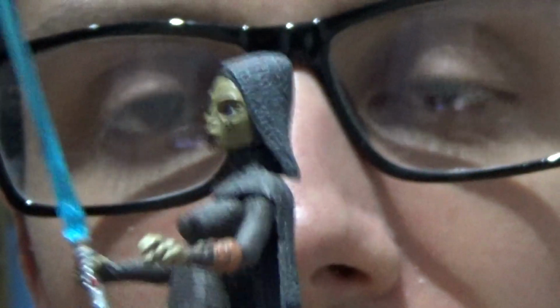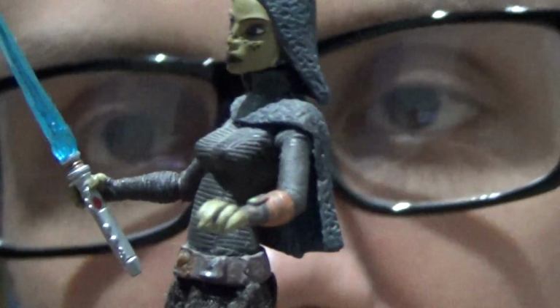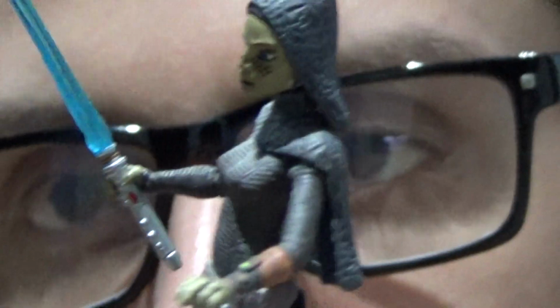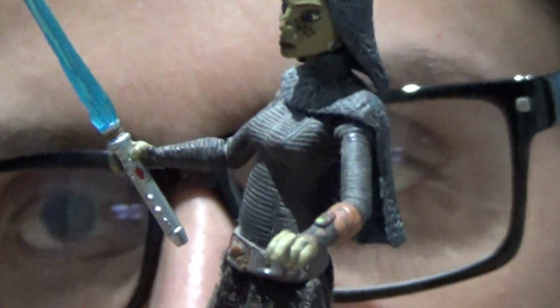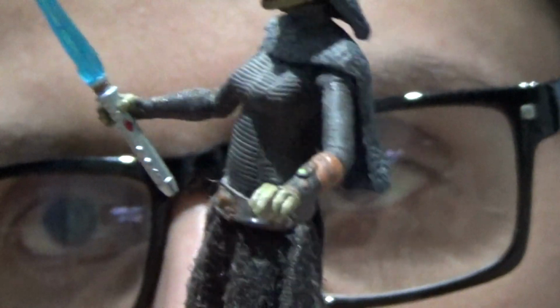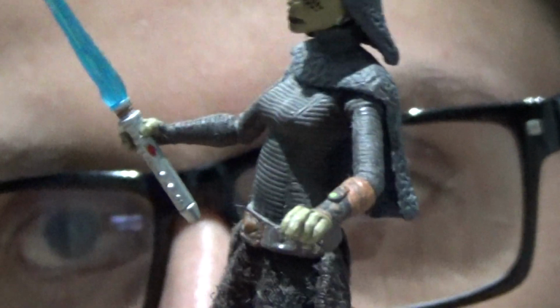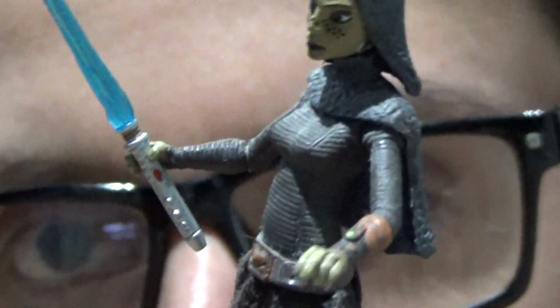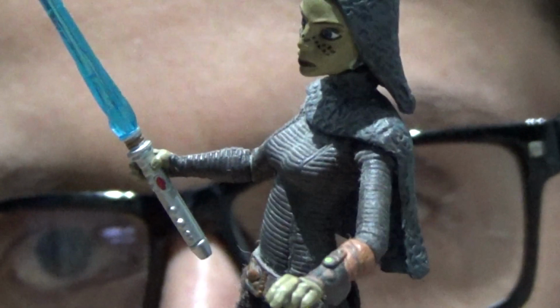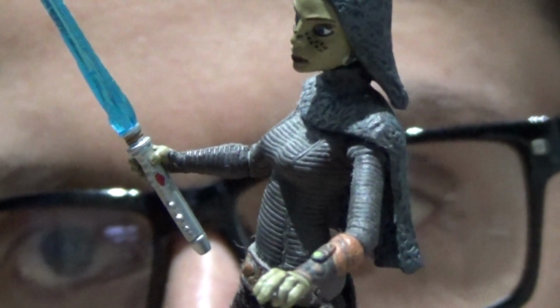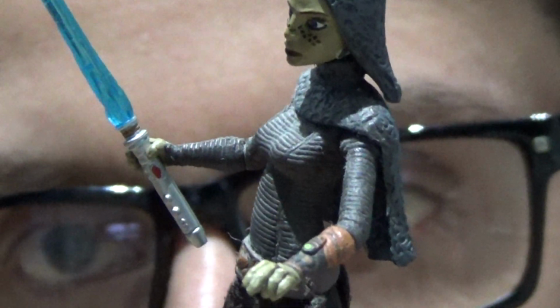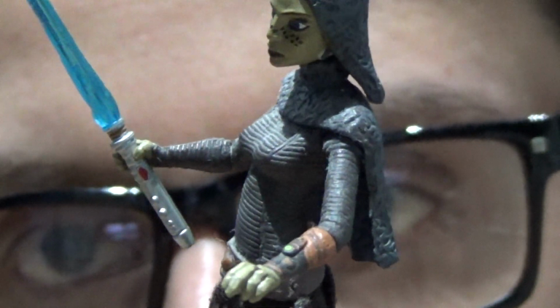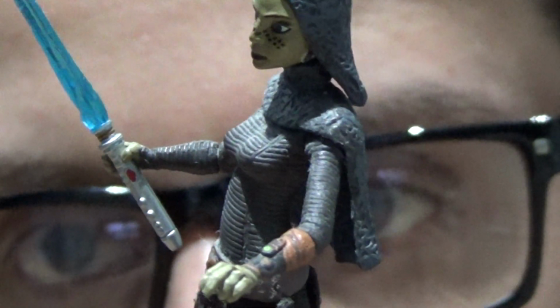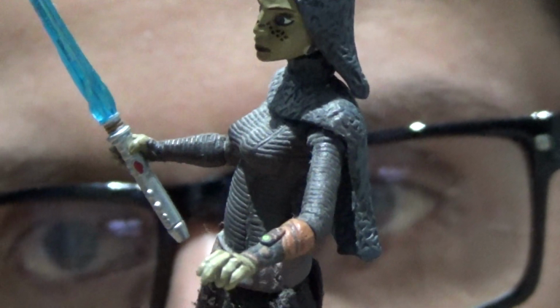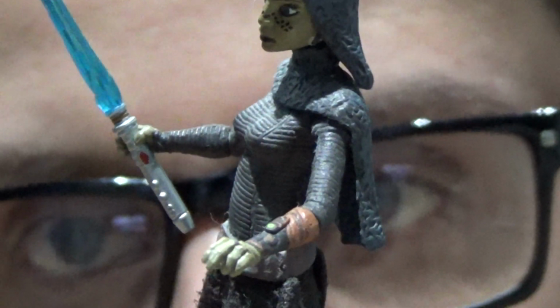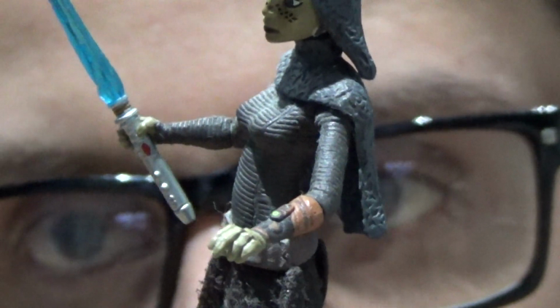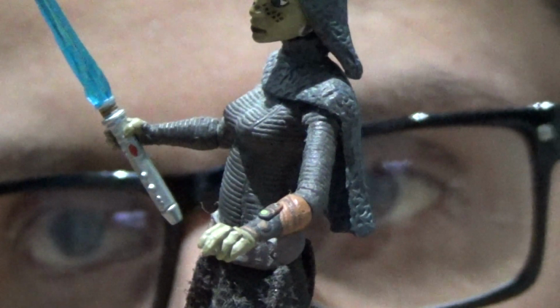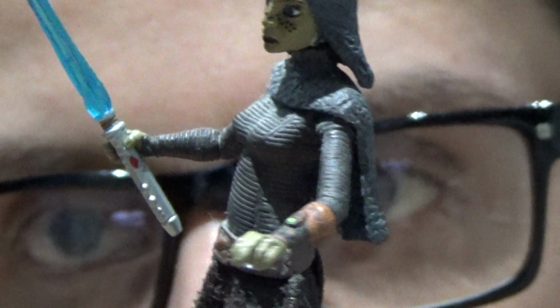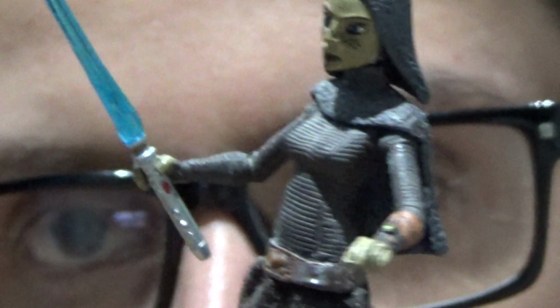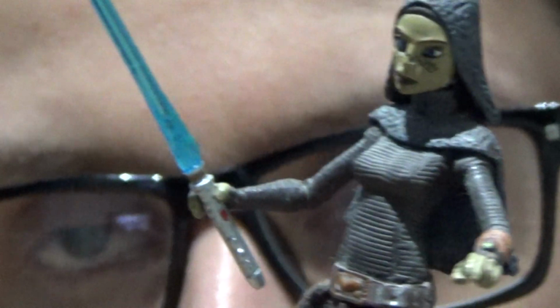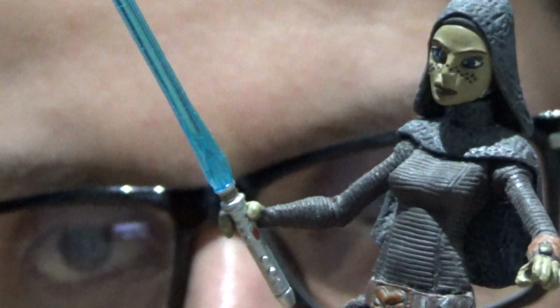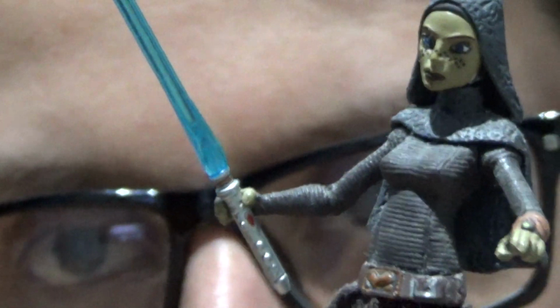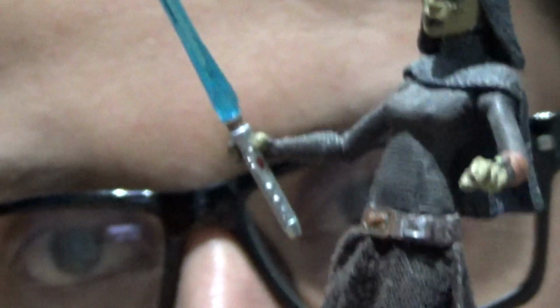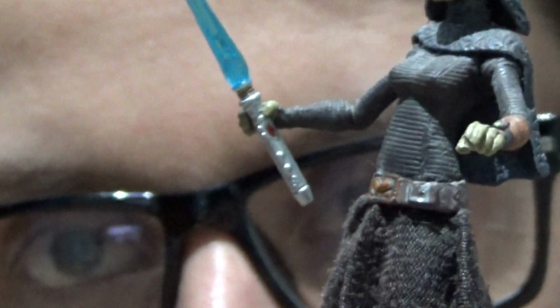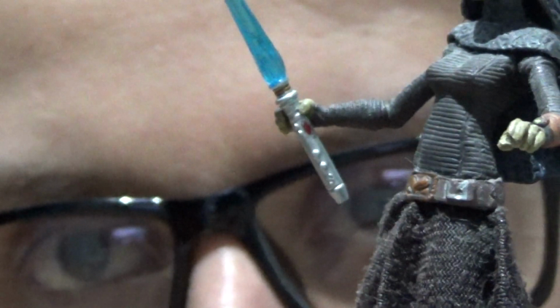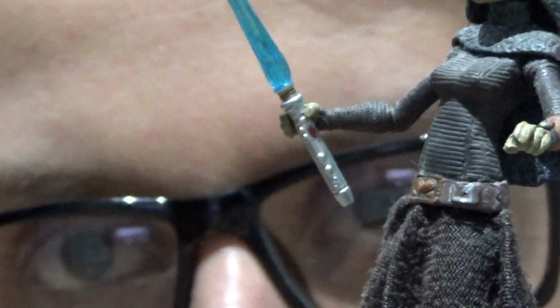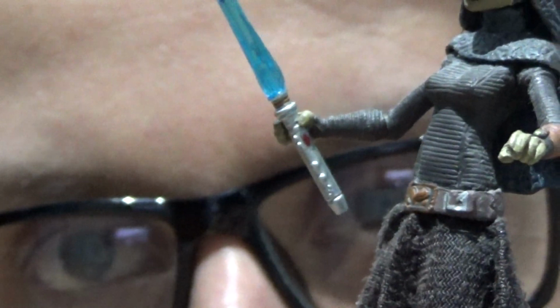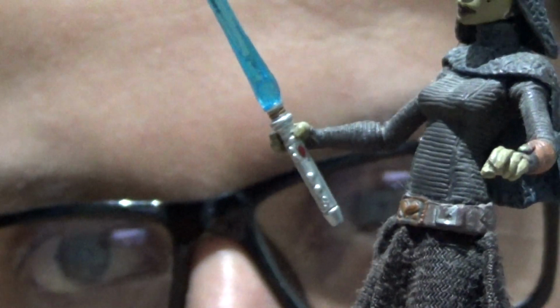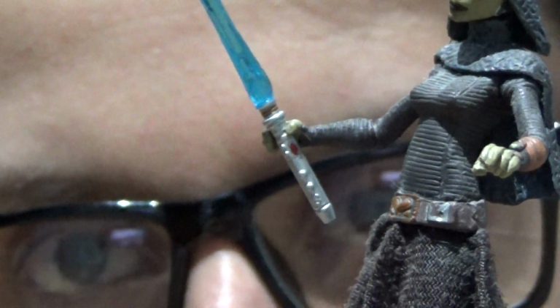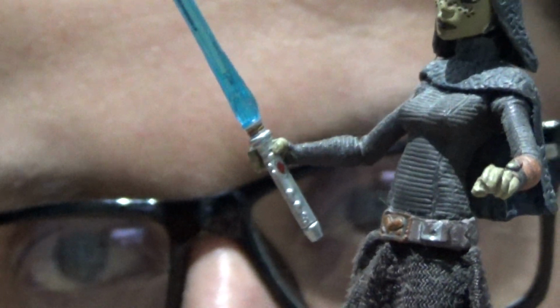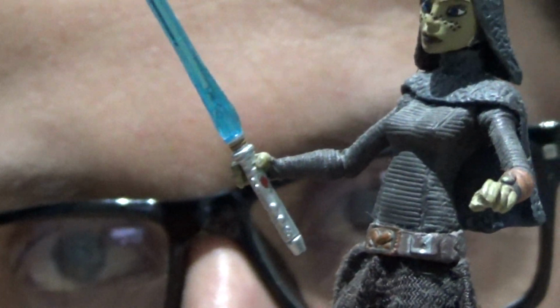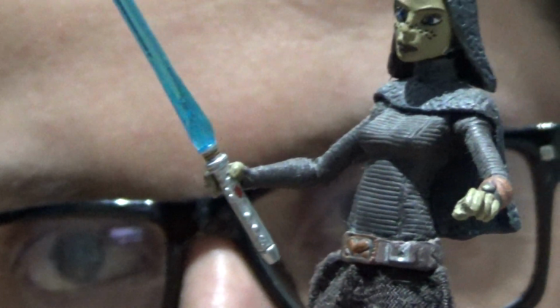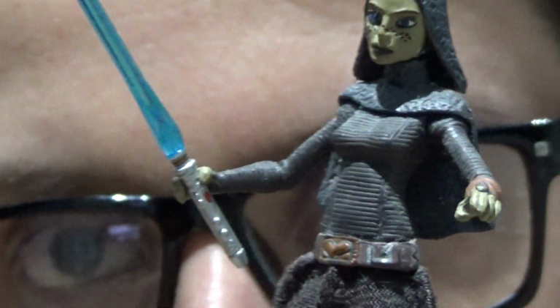She does come with a comm link on her left wrist. There's also a nicely sculpted hilt on the sabre.